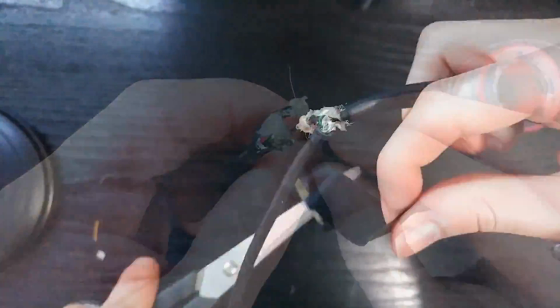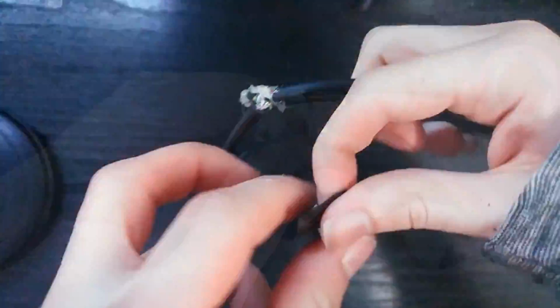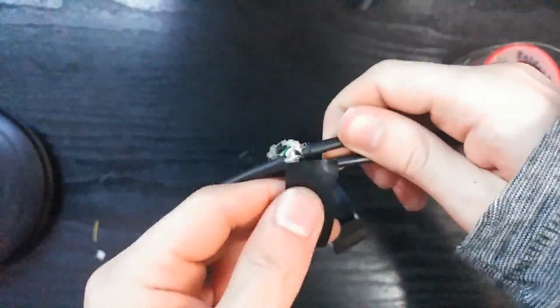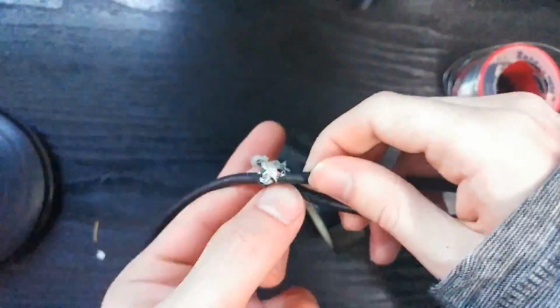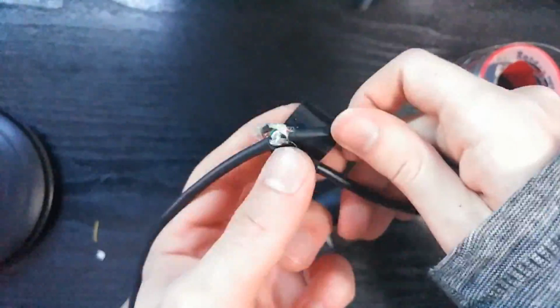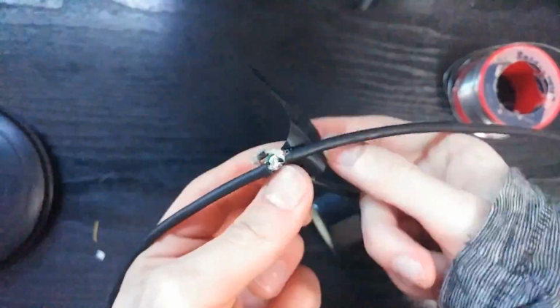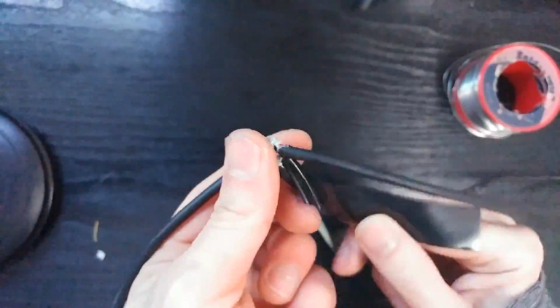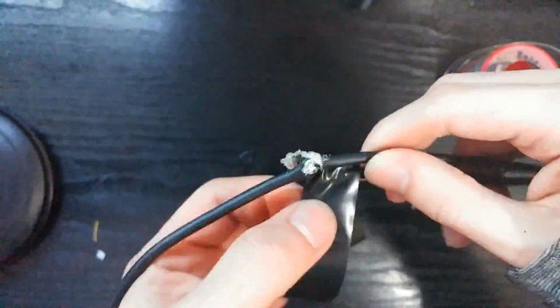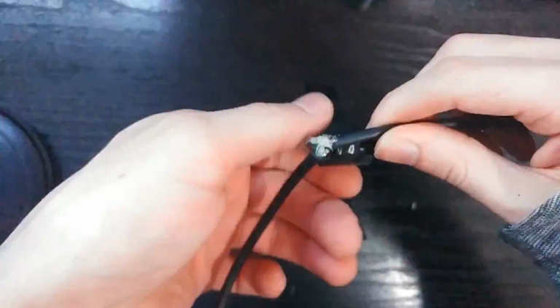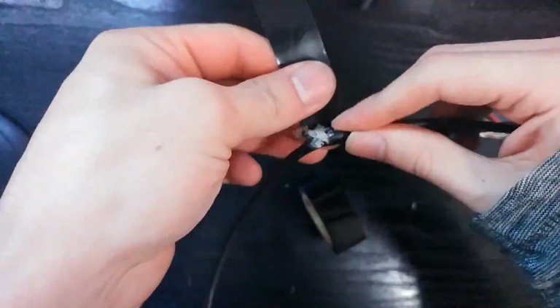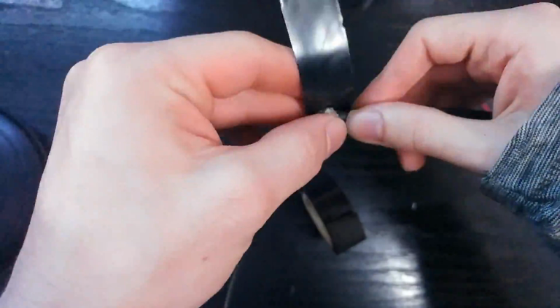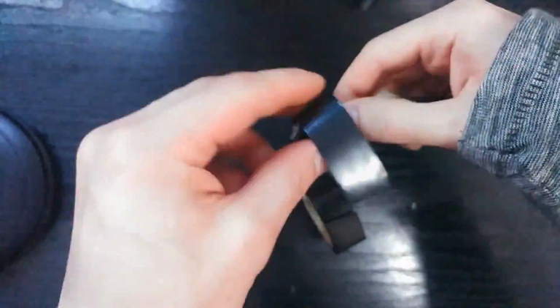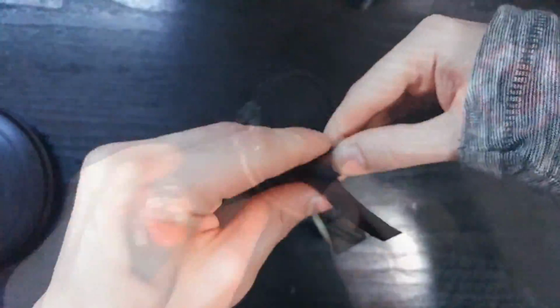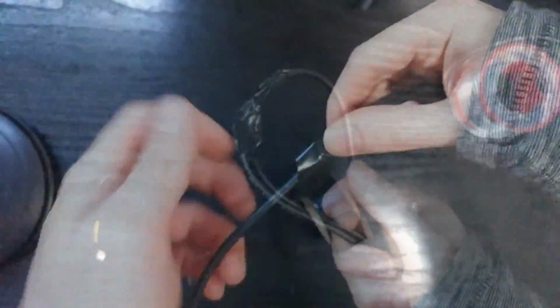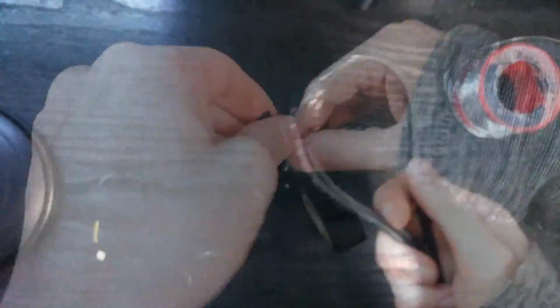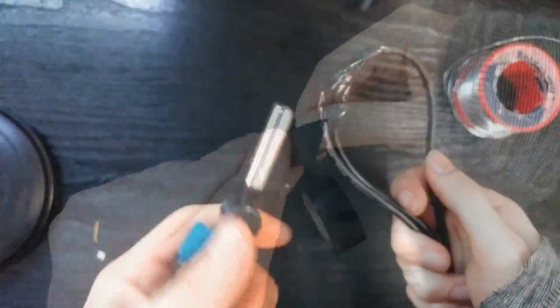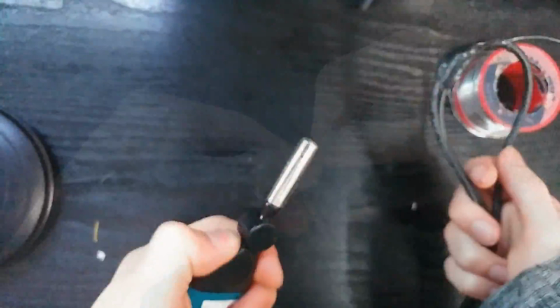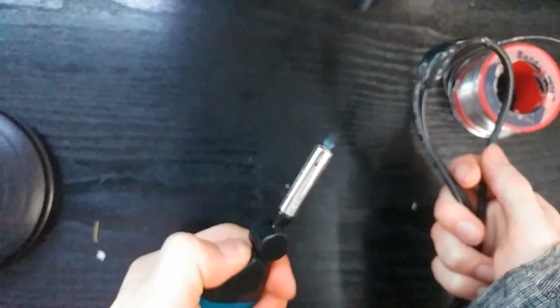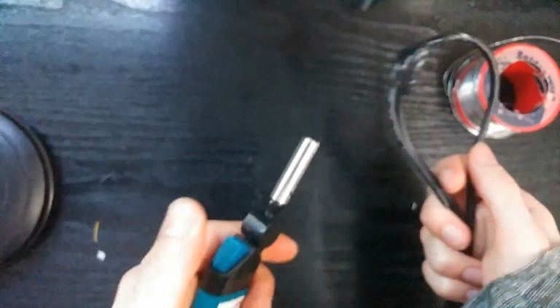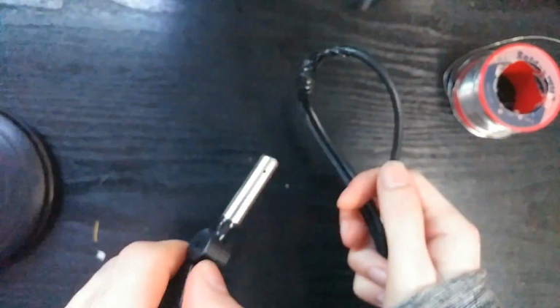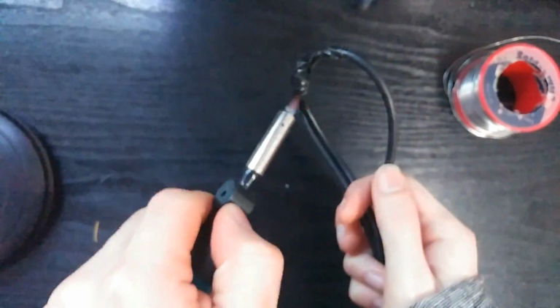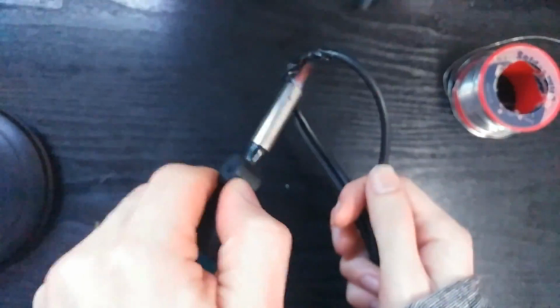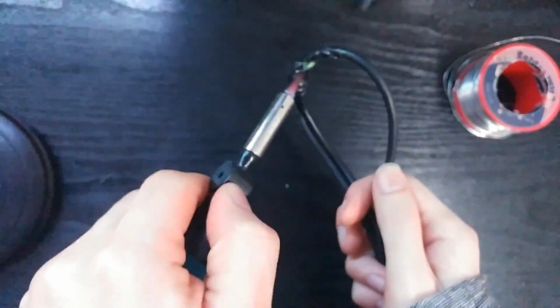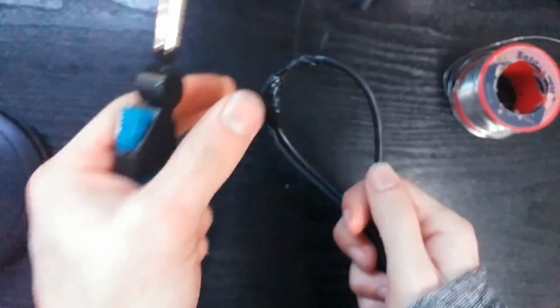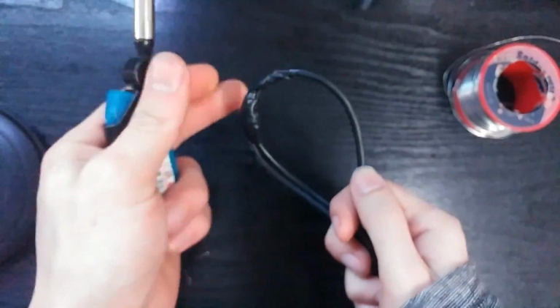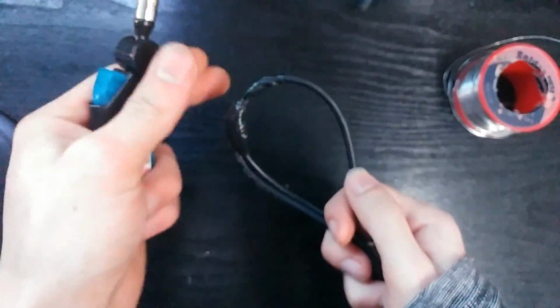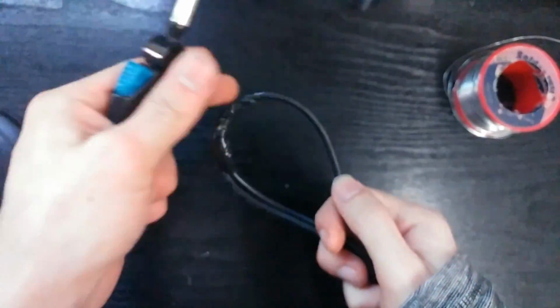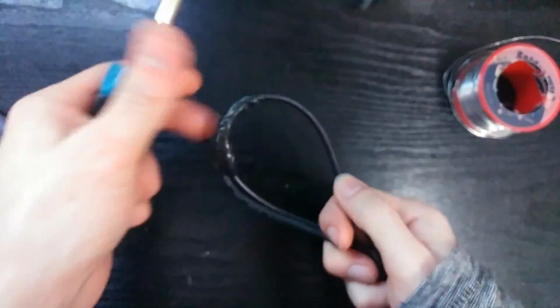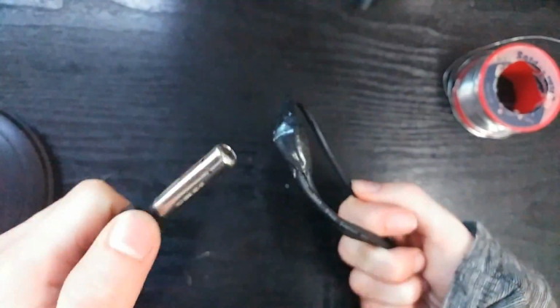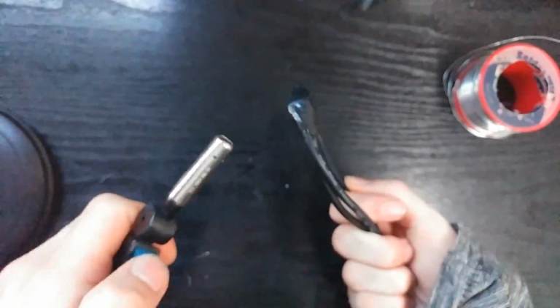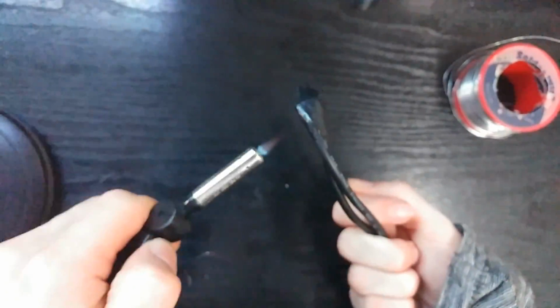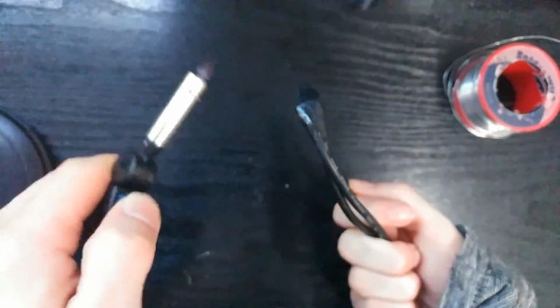When you are done, put insulating tape all around and you can heat it a bit to make sure it's firmly in place.